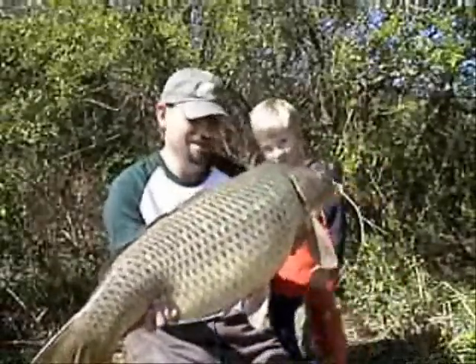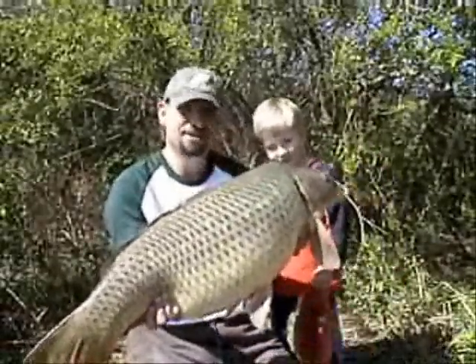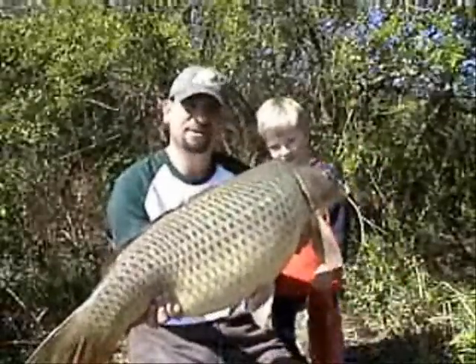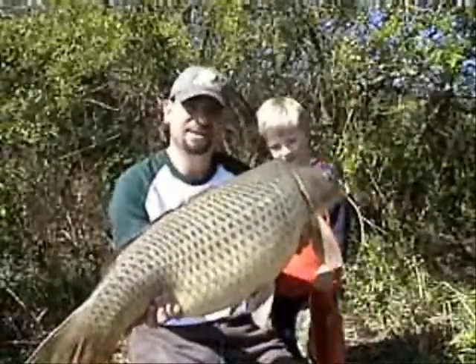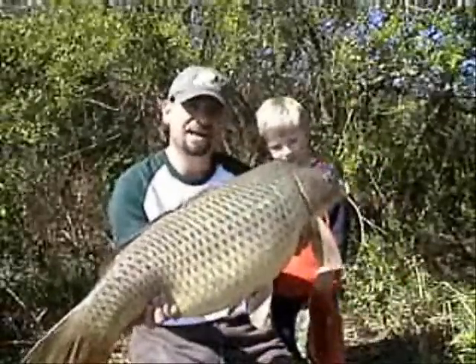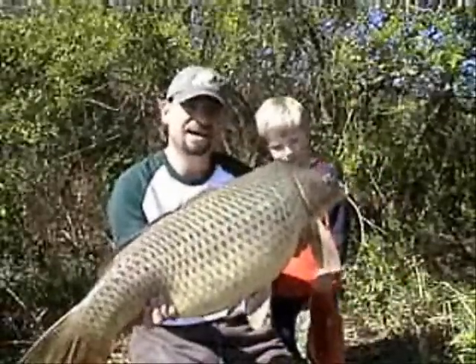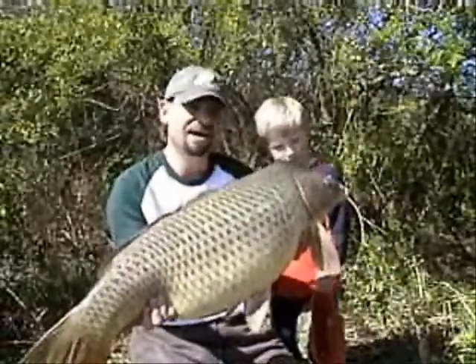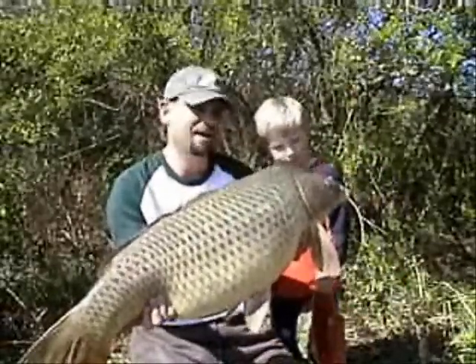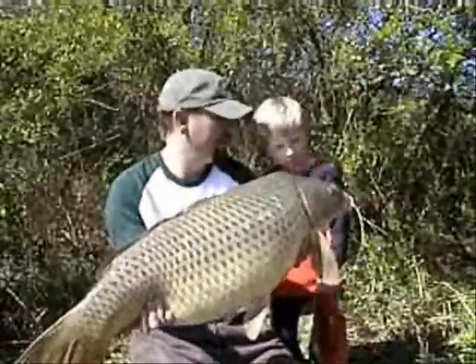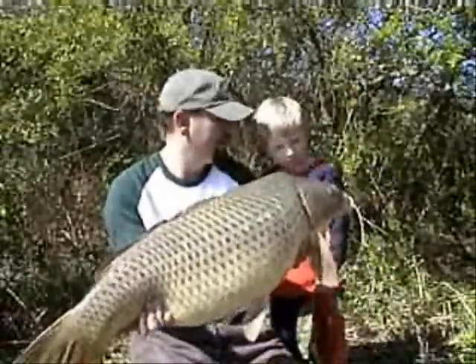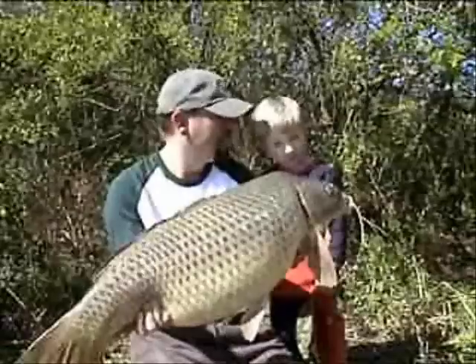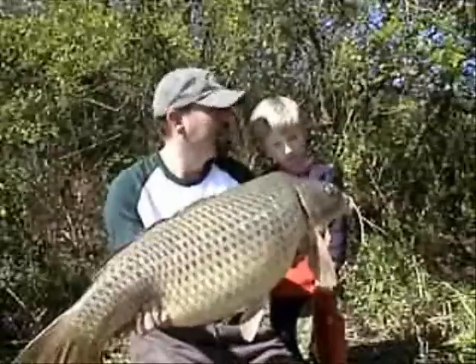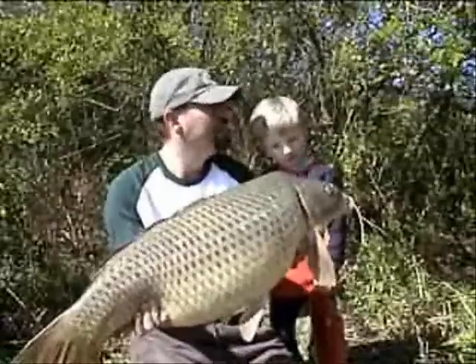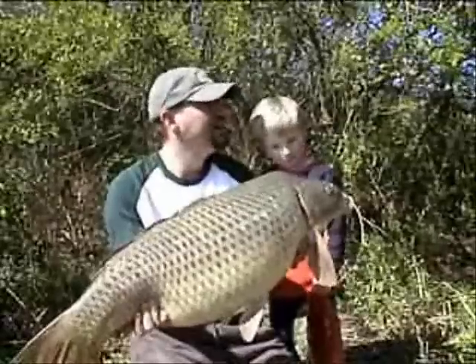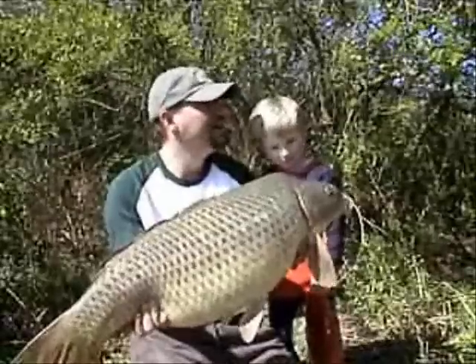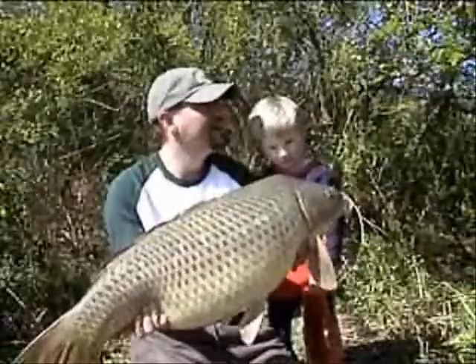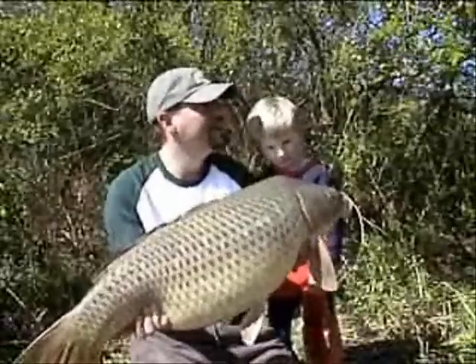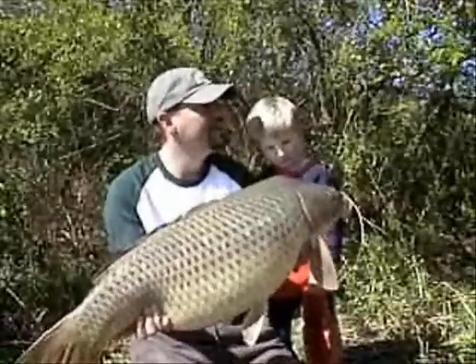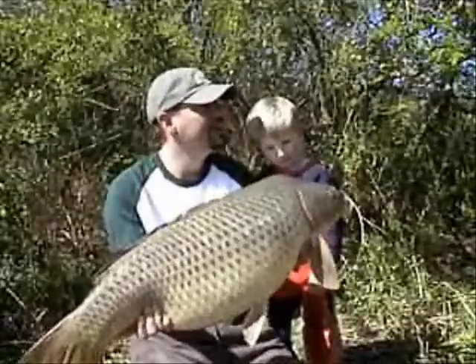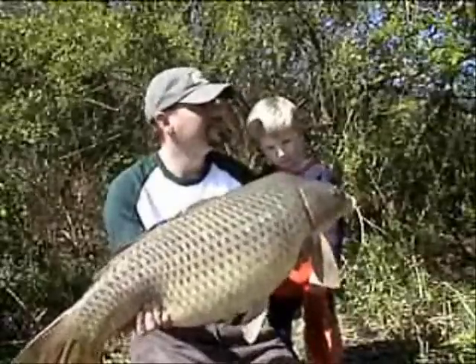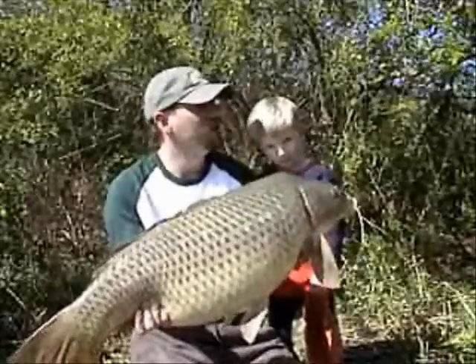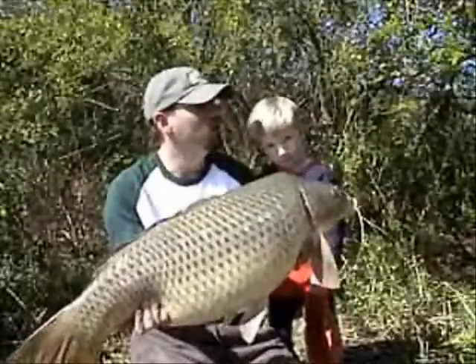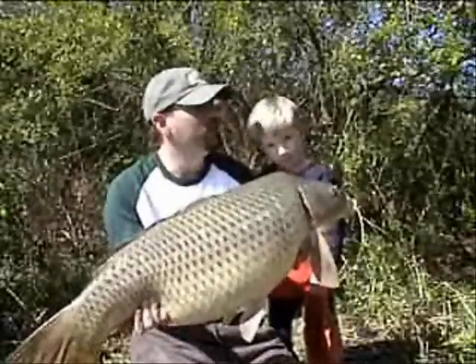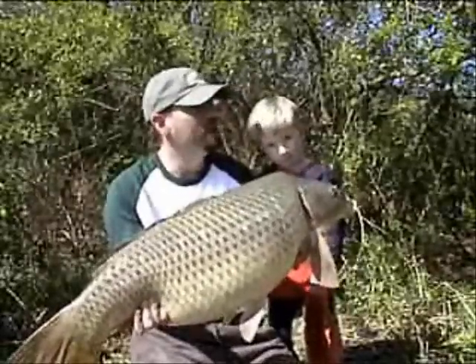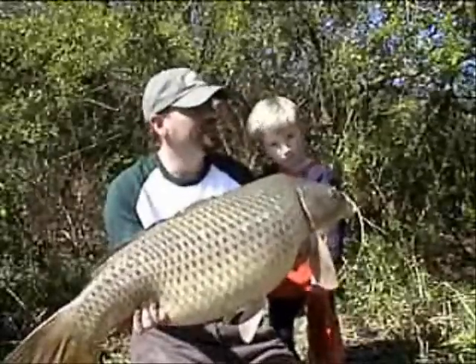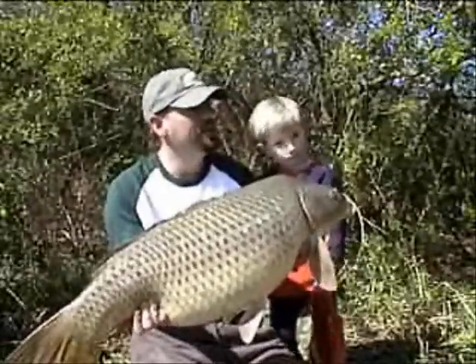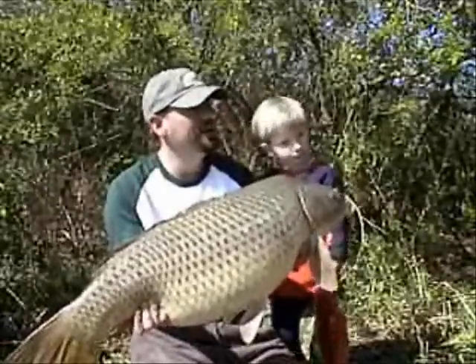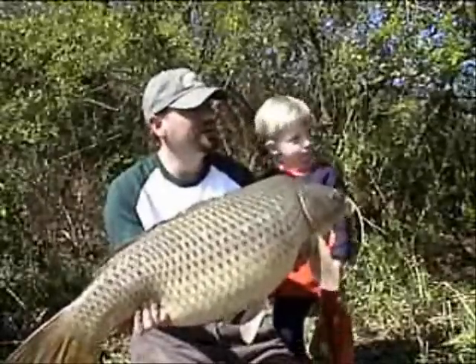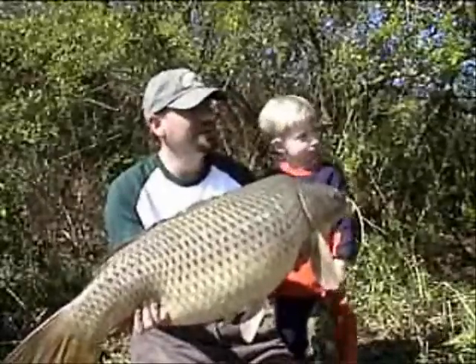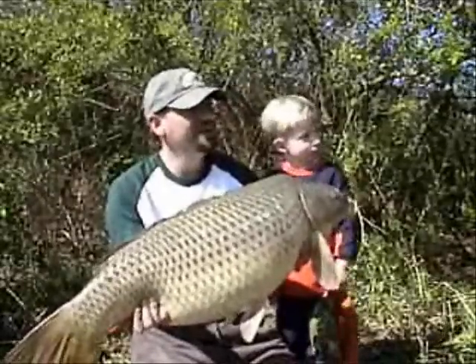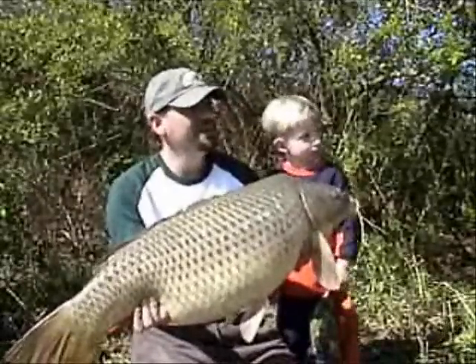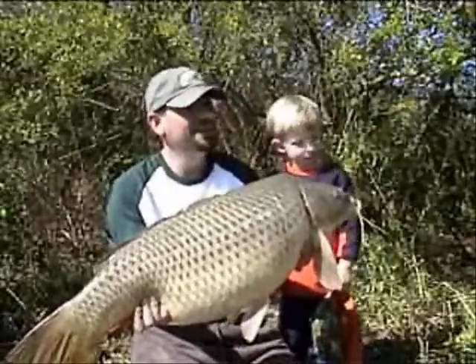What do you think of that catch? Is that a whopper, Matthew? Yes.